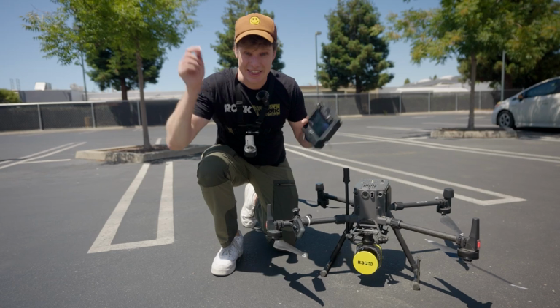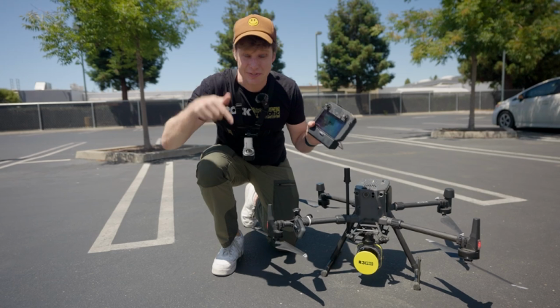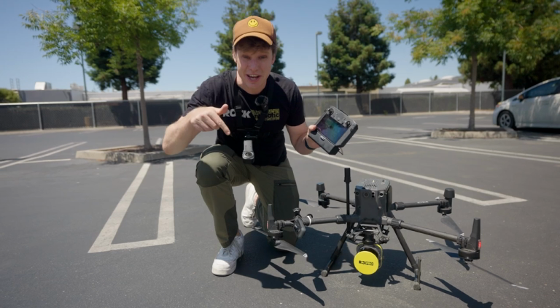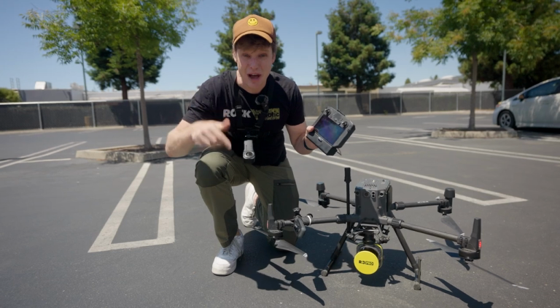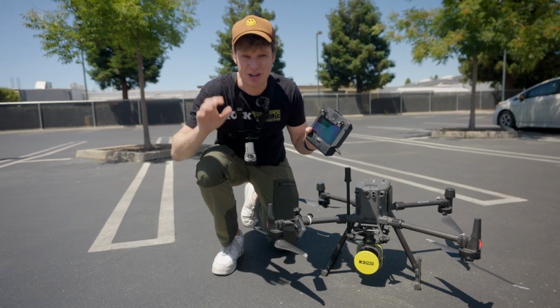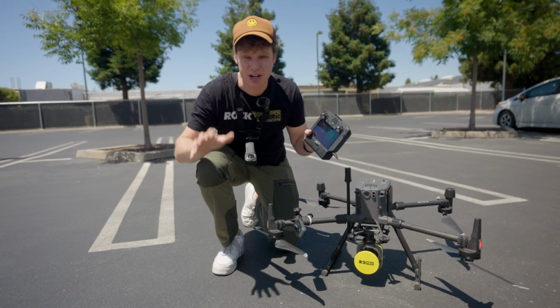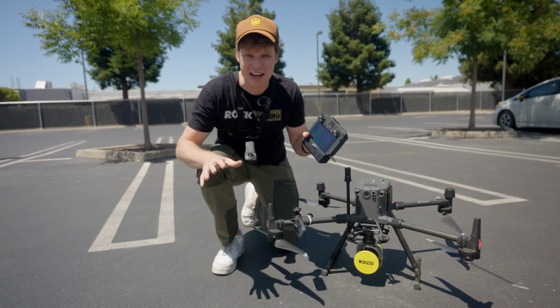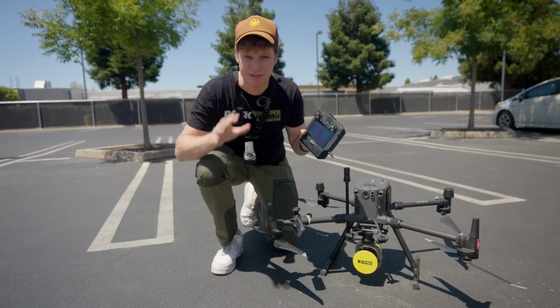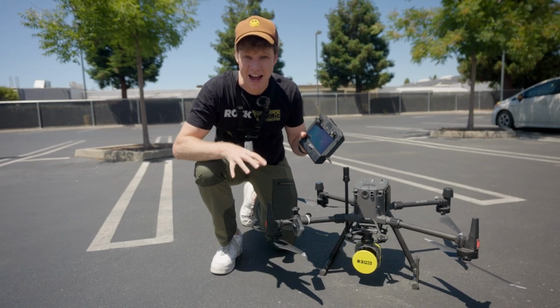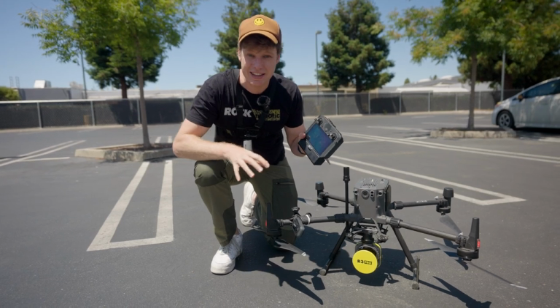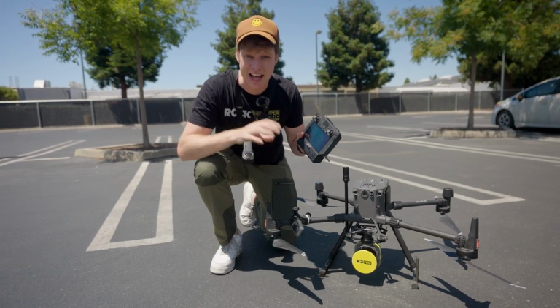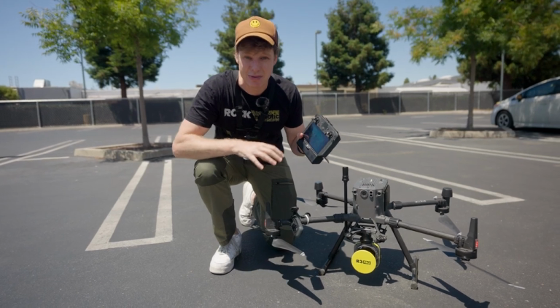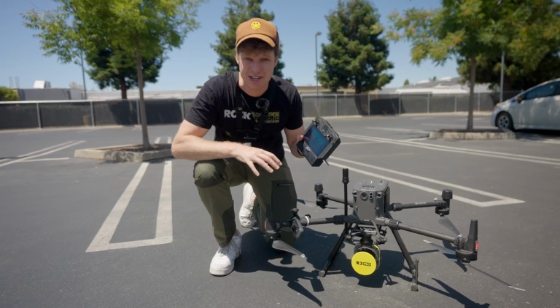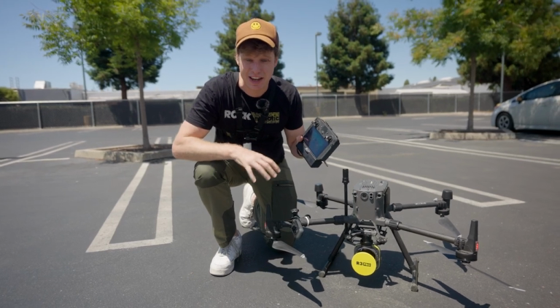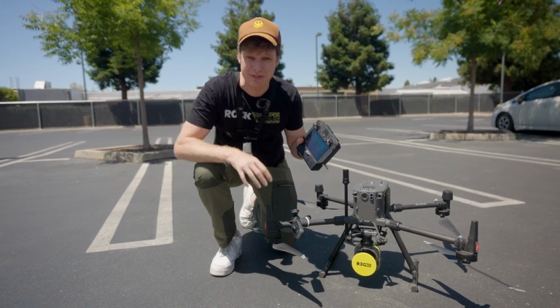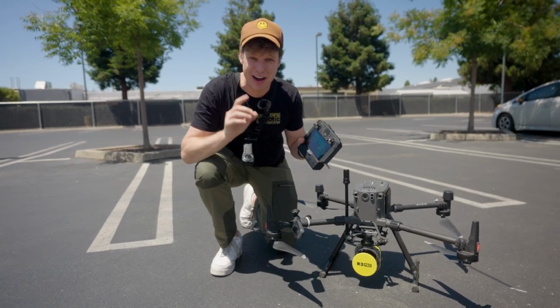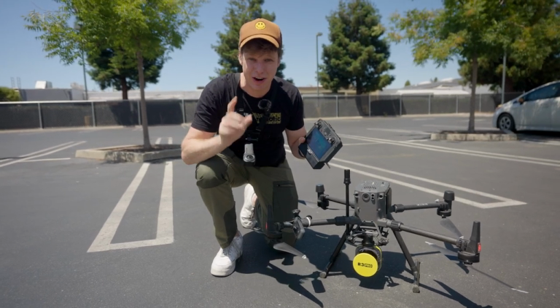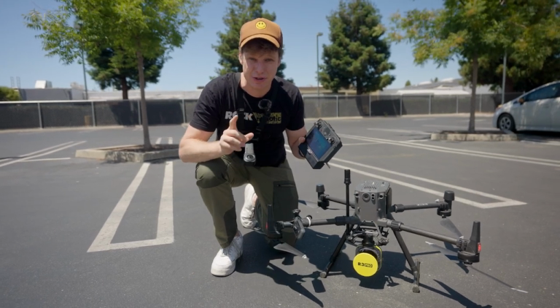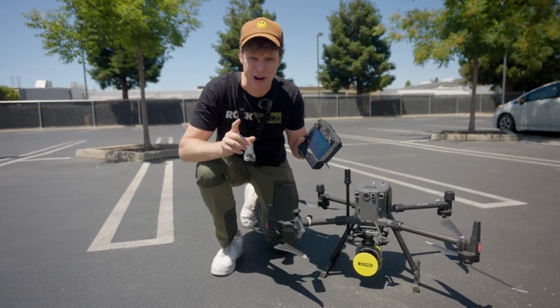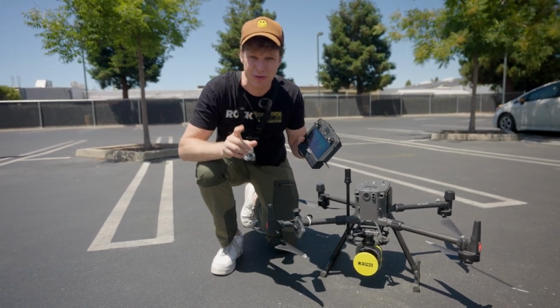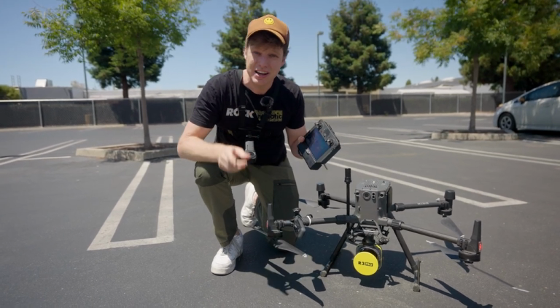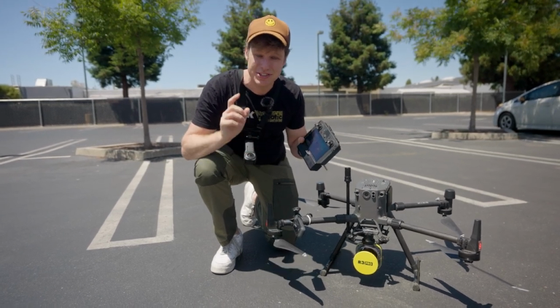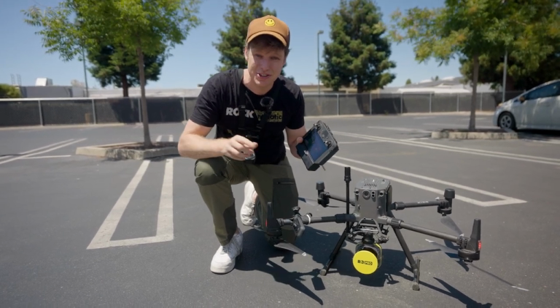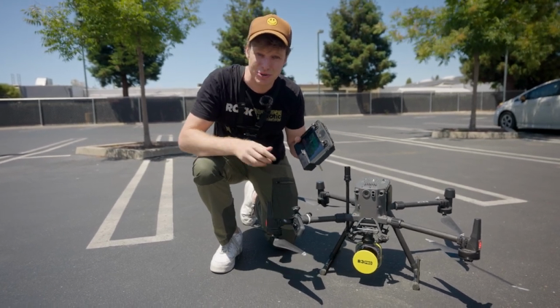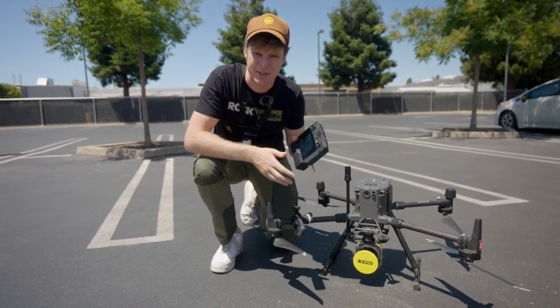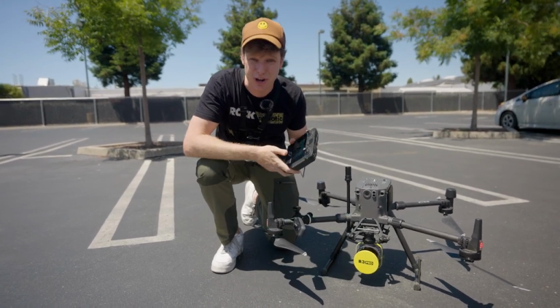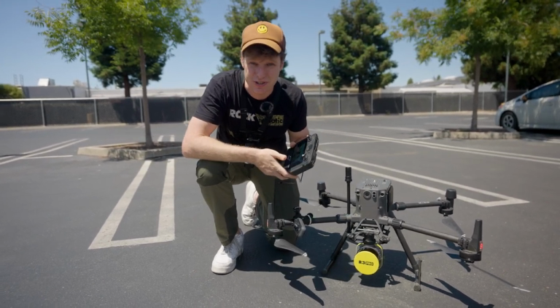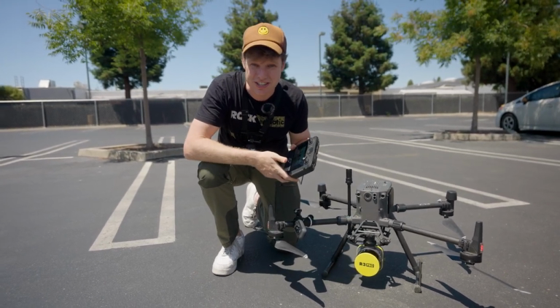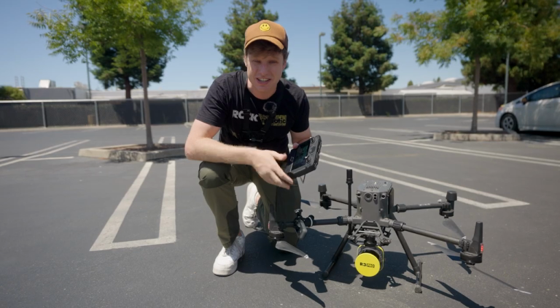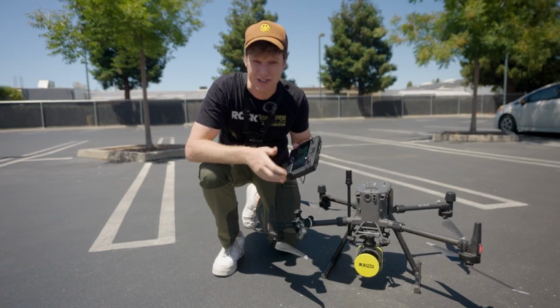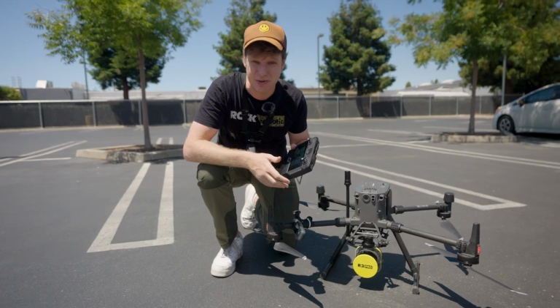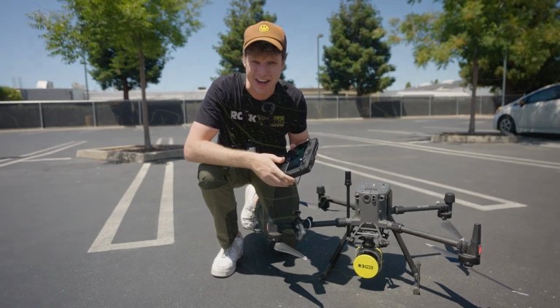In this video I'm going to show you how to fly the Calibration Flight for the Rock R3 Pro, and this also works for the R360 and R2A.